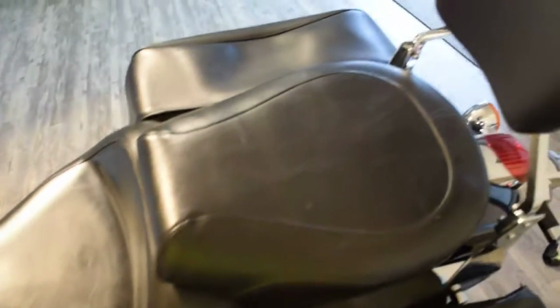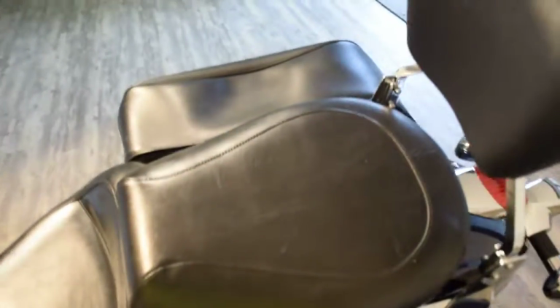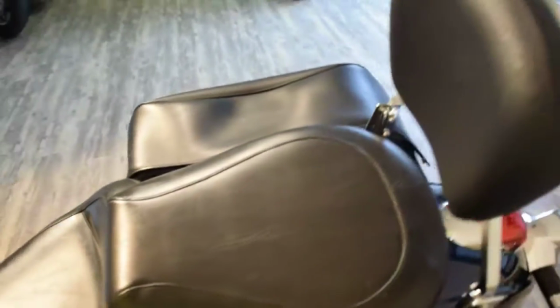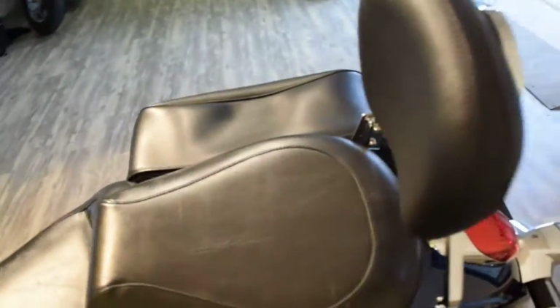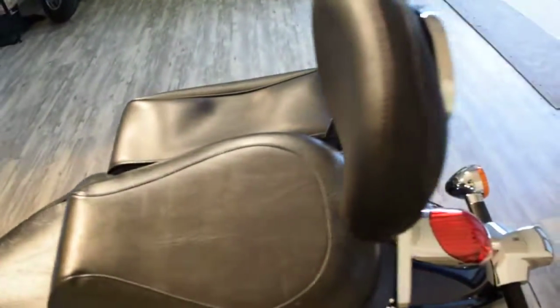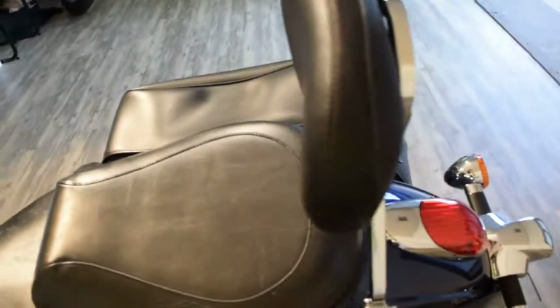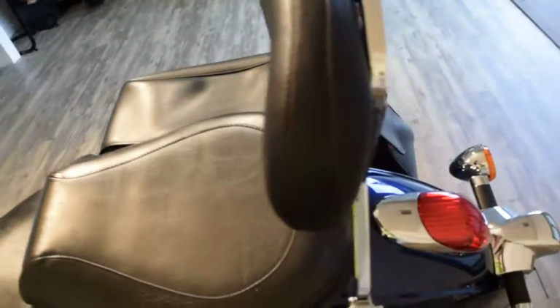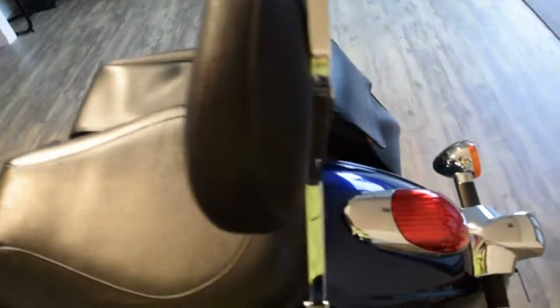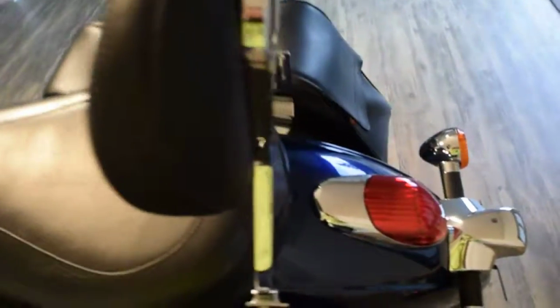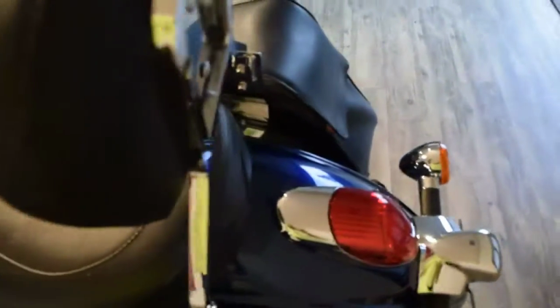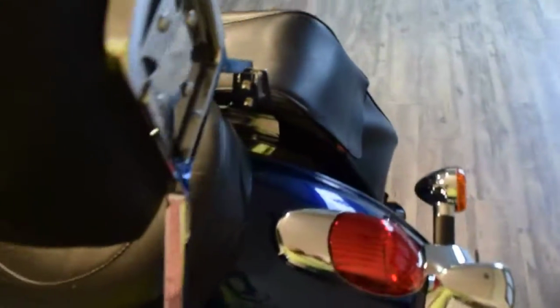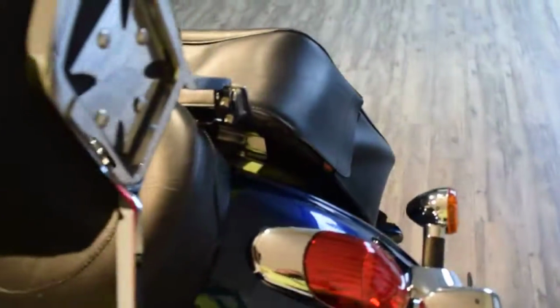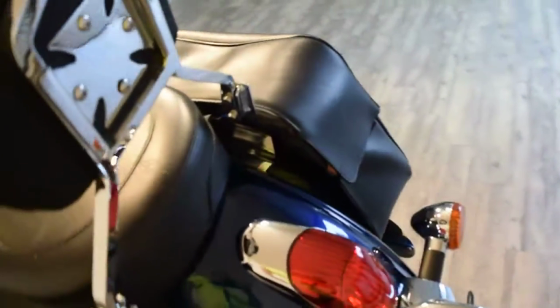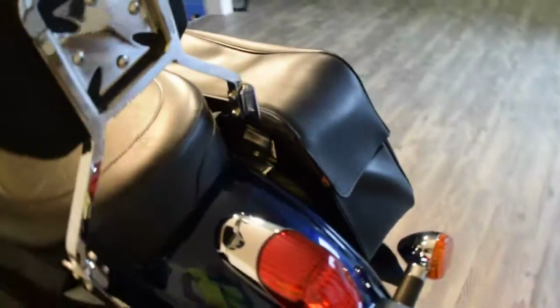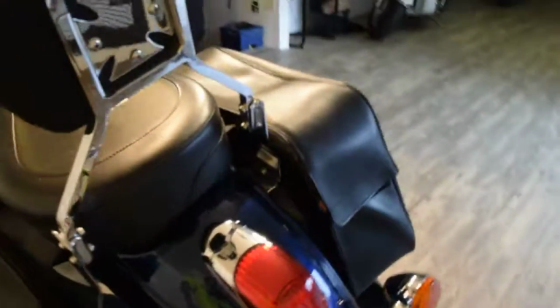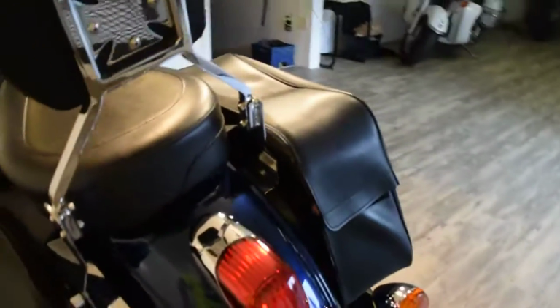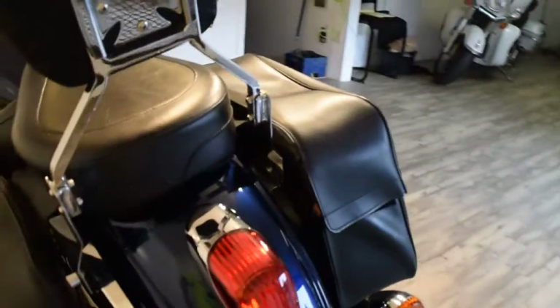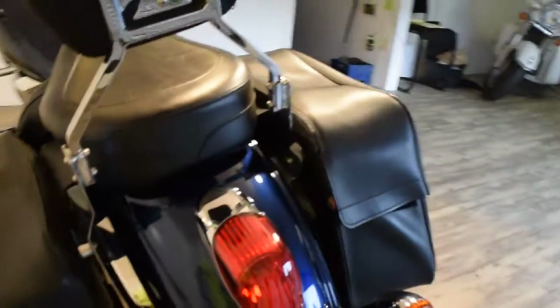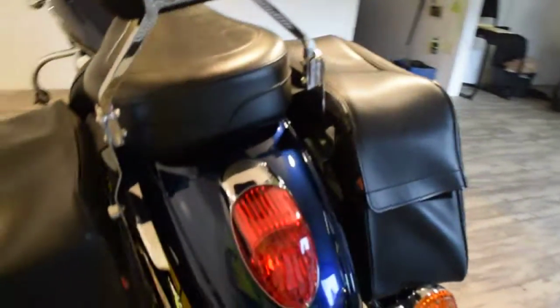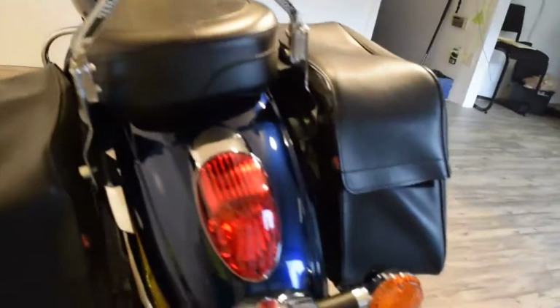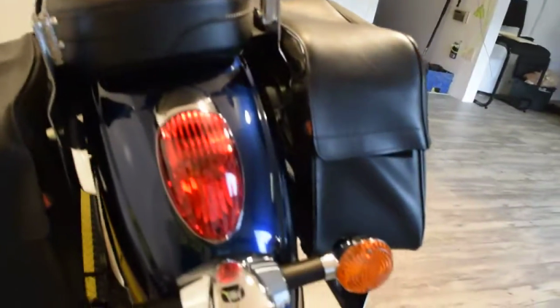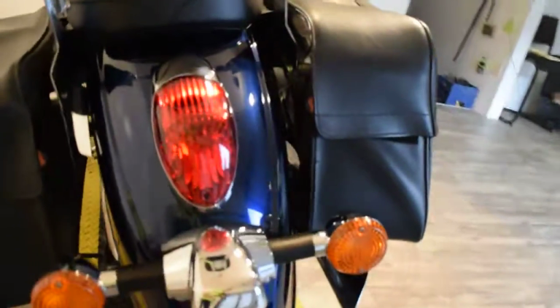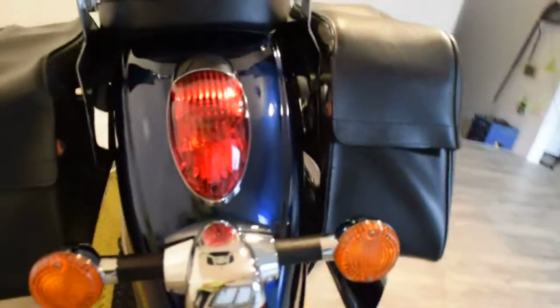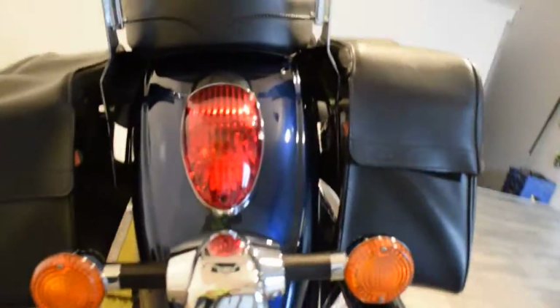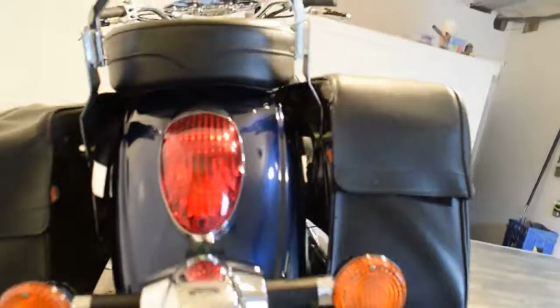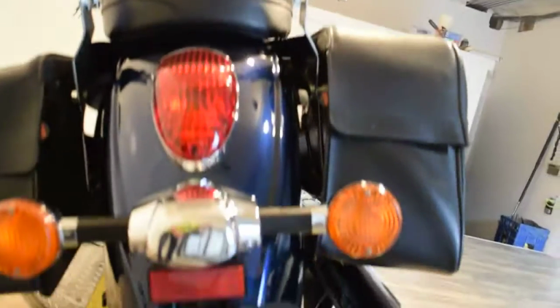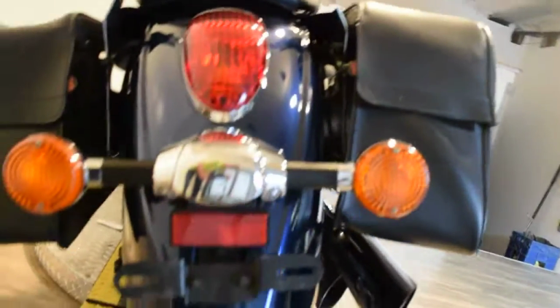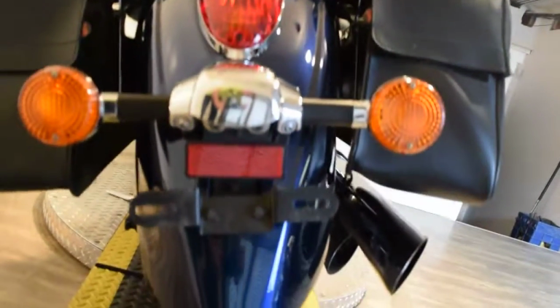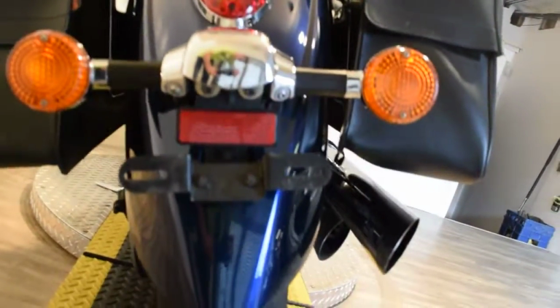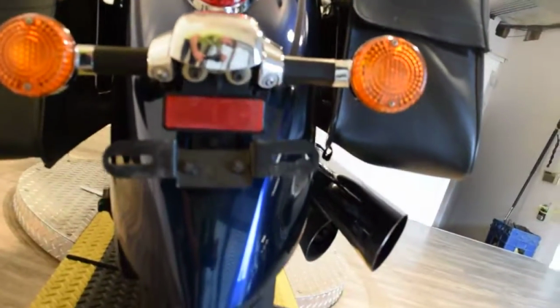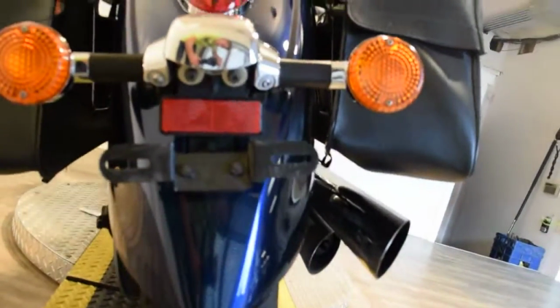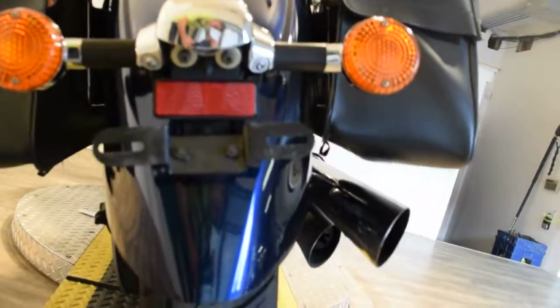We do have about 350 bikes in stock right now. We have a ton of bikes under $6,000.